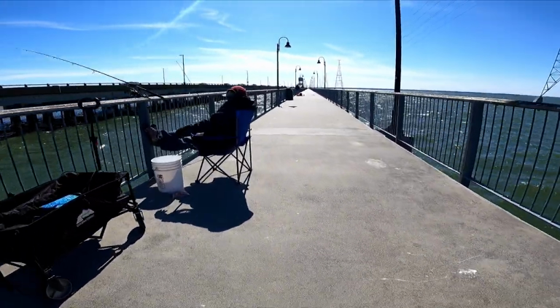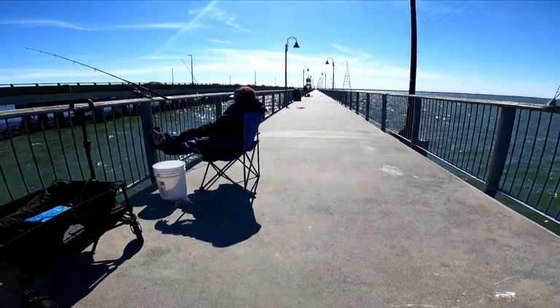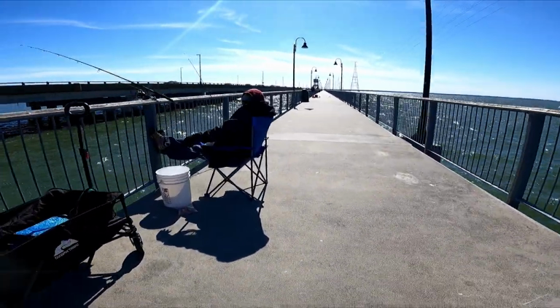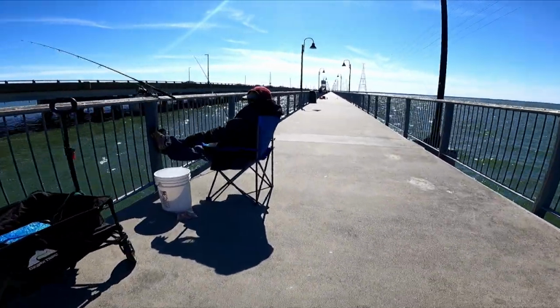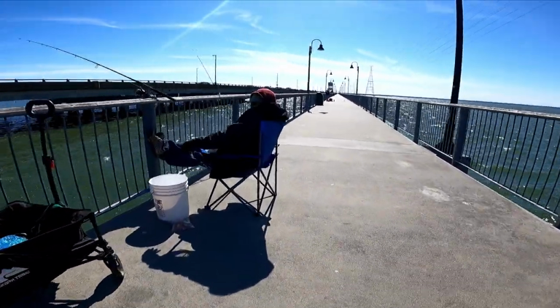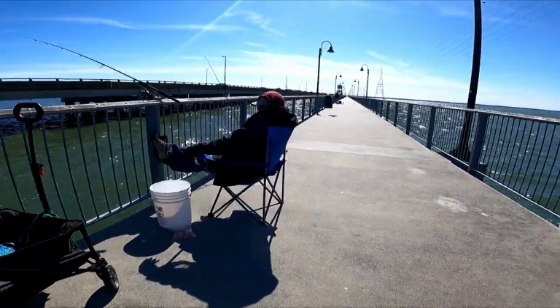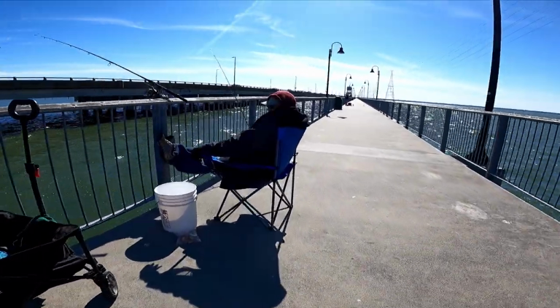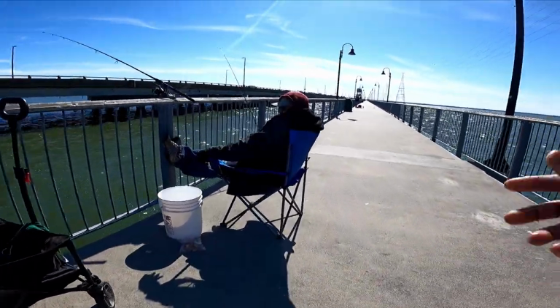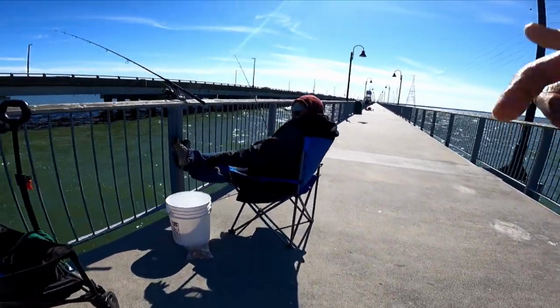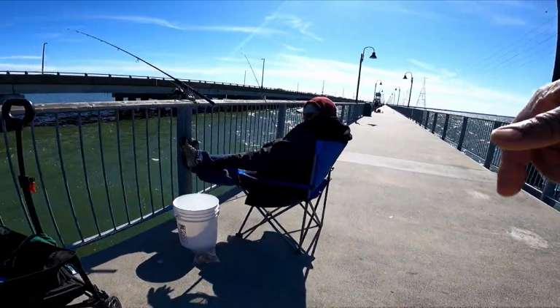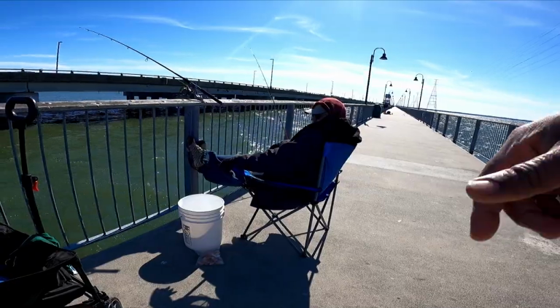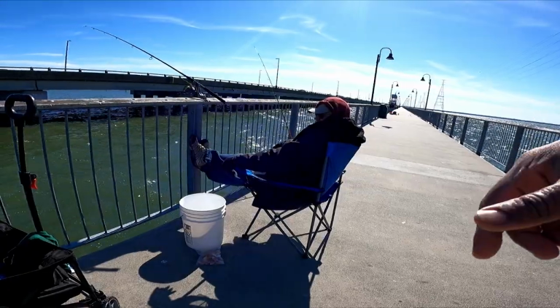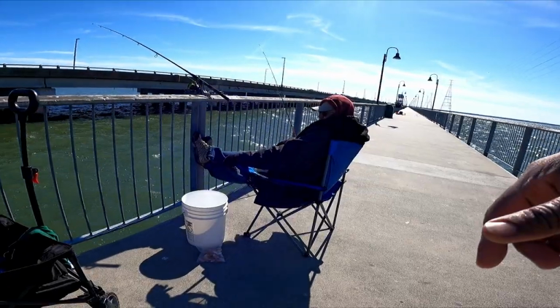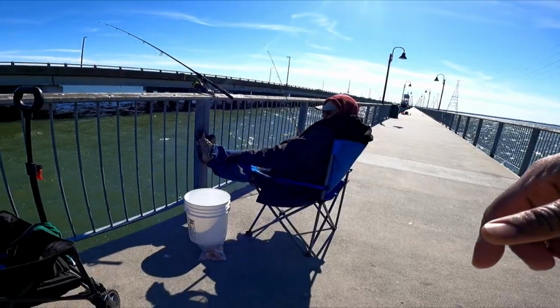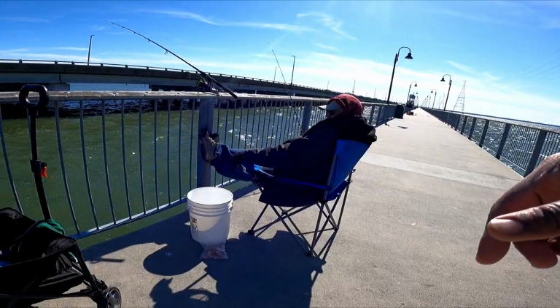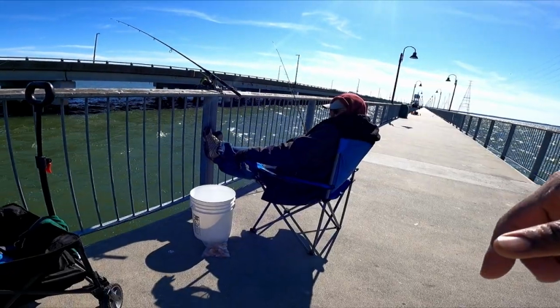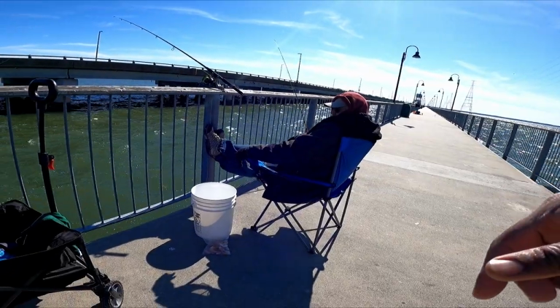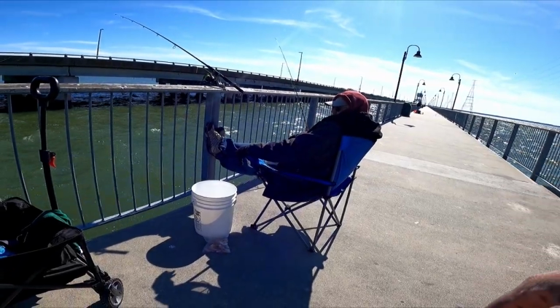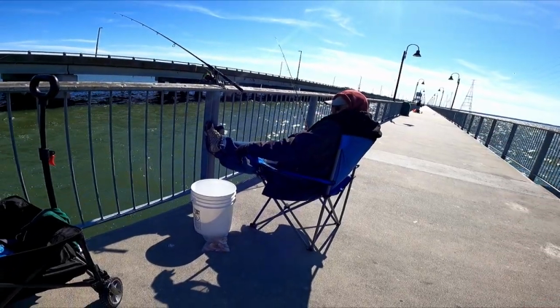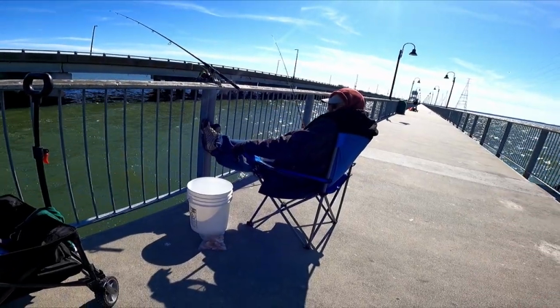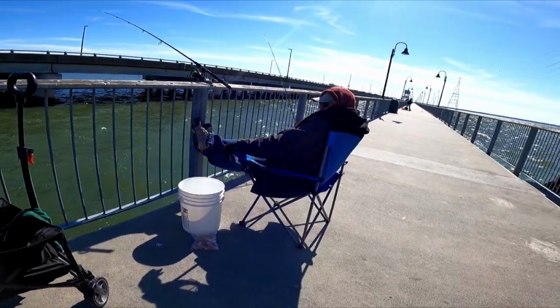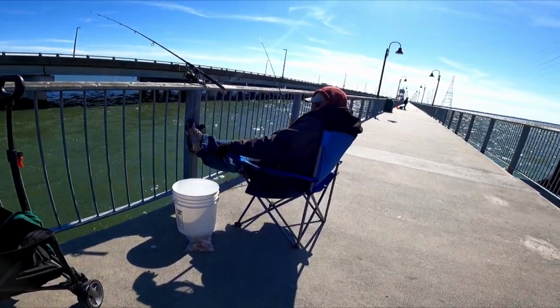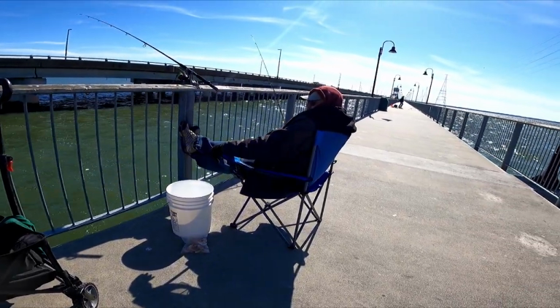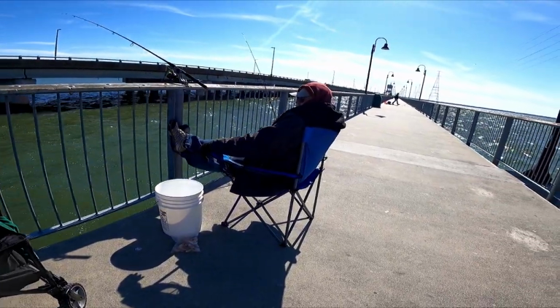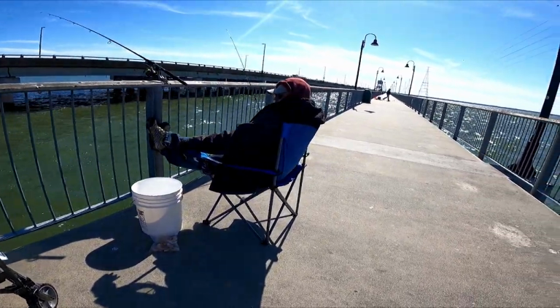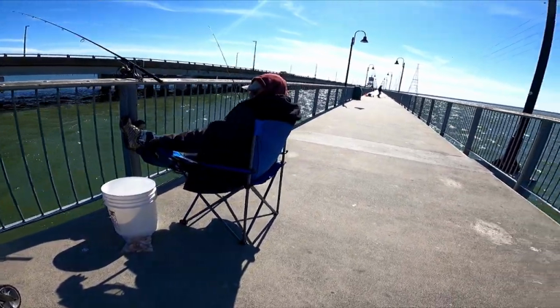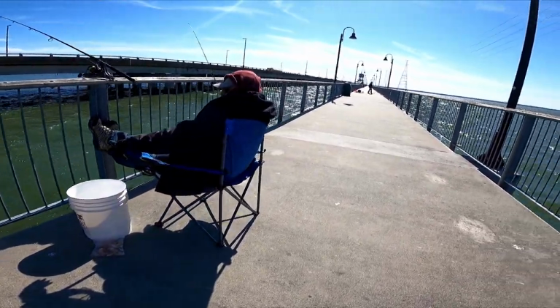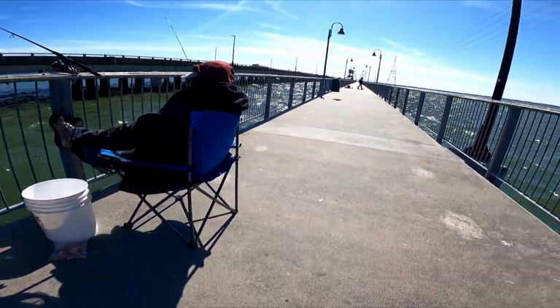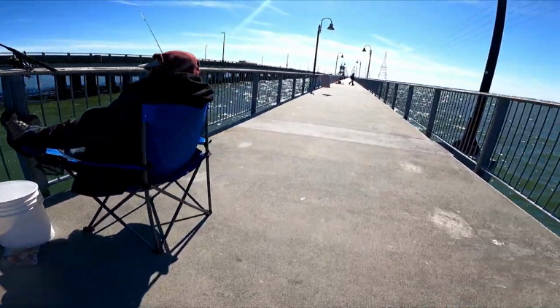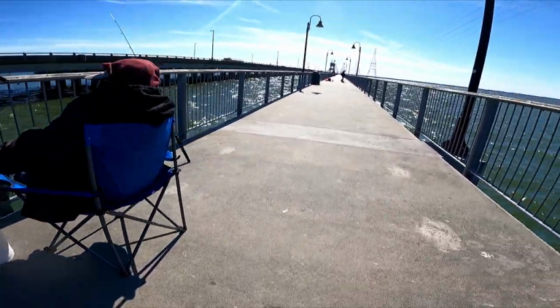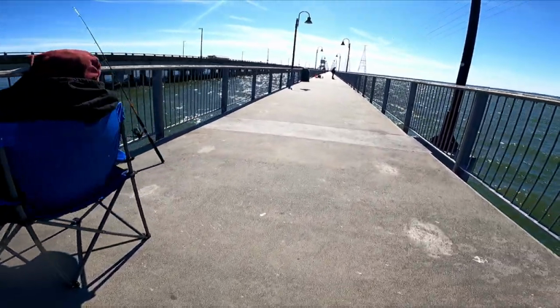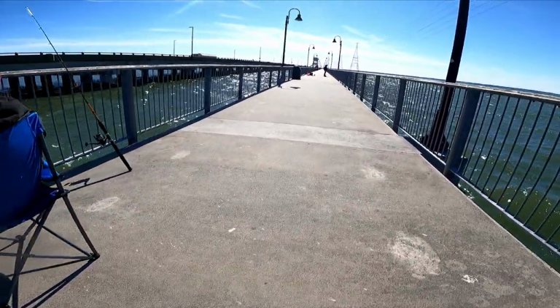I know next week will be better around this time because it will be going into high tide. Yeah, I don't know exactly how it works.